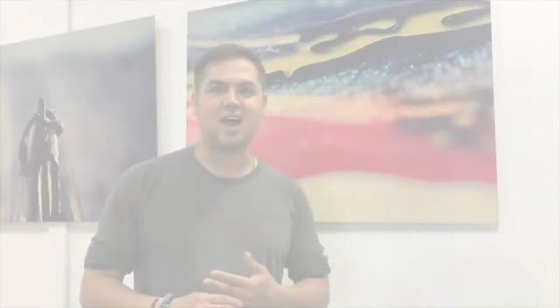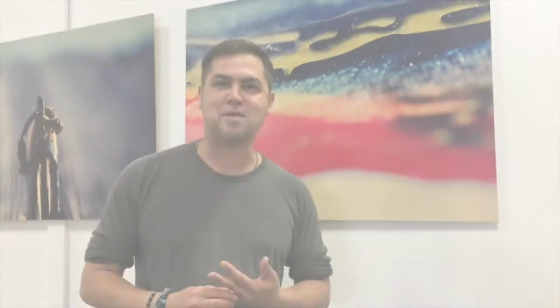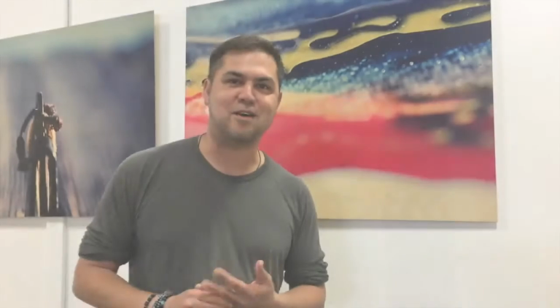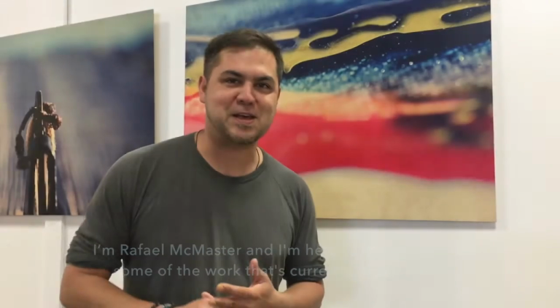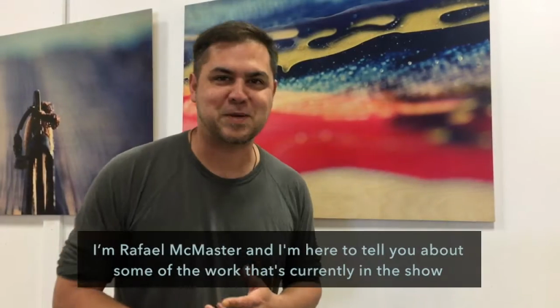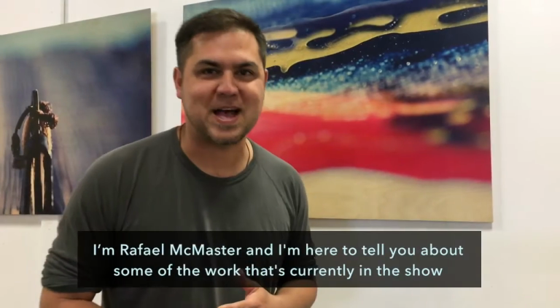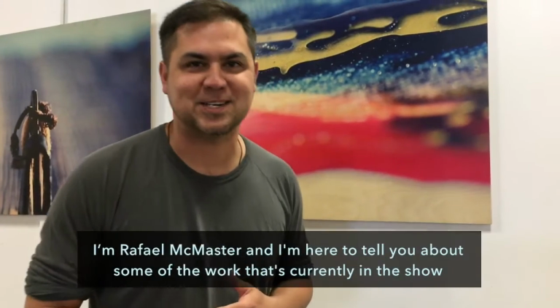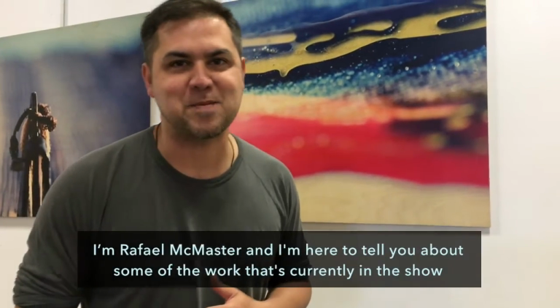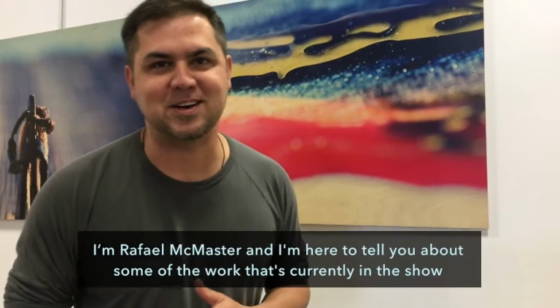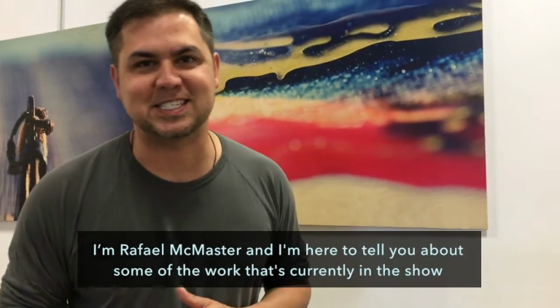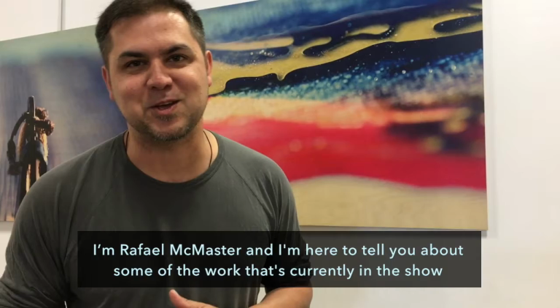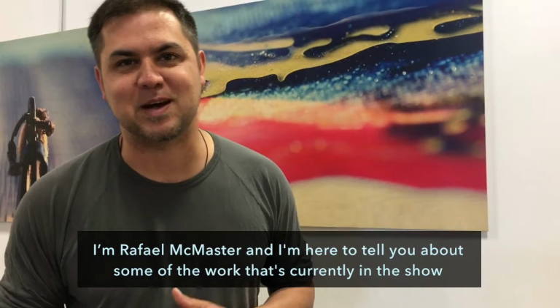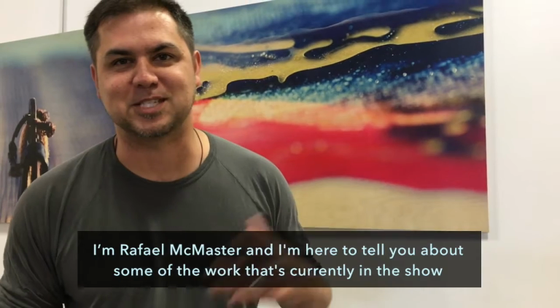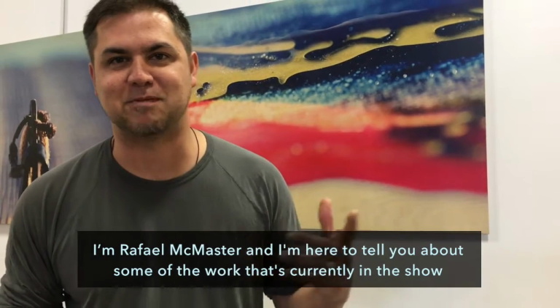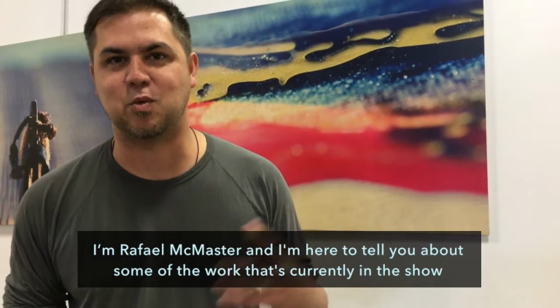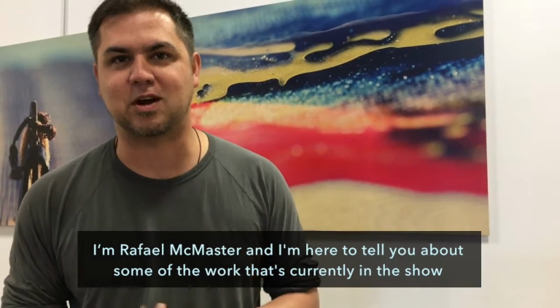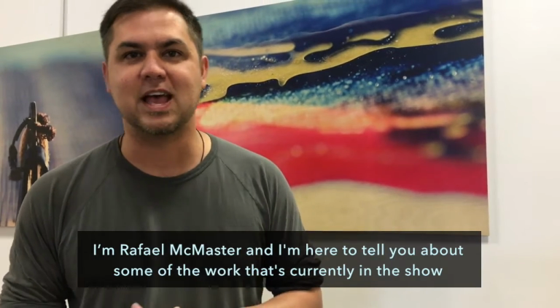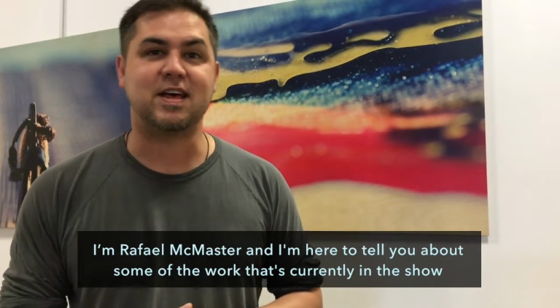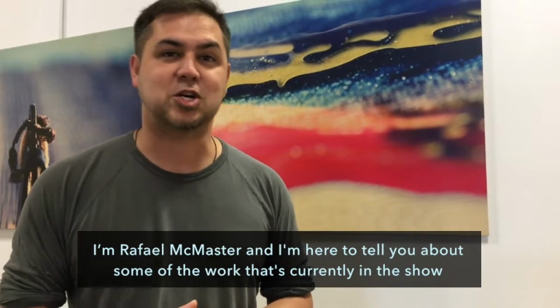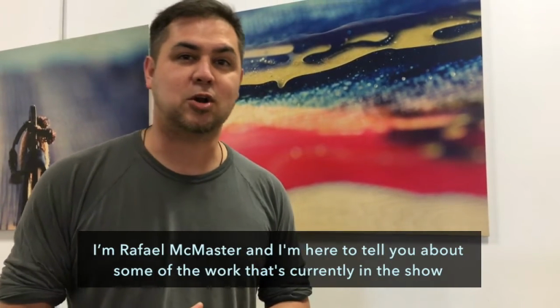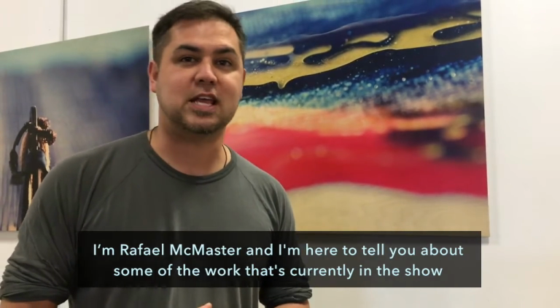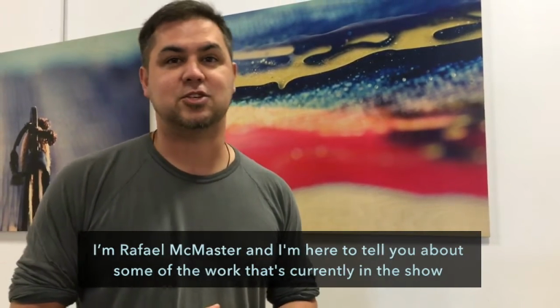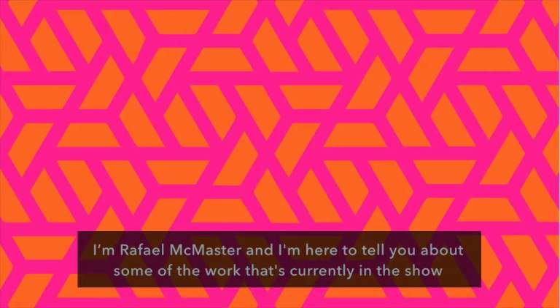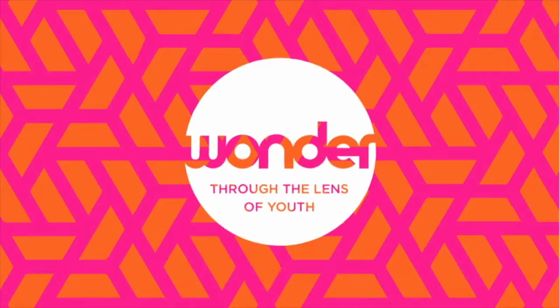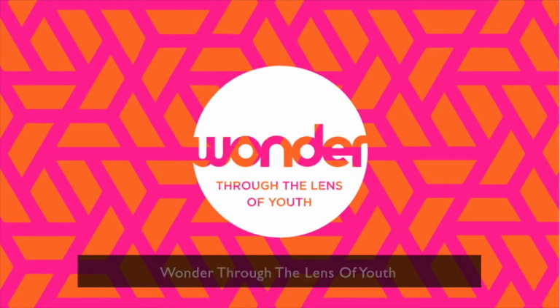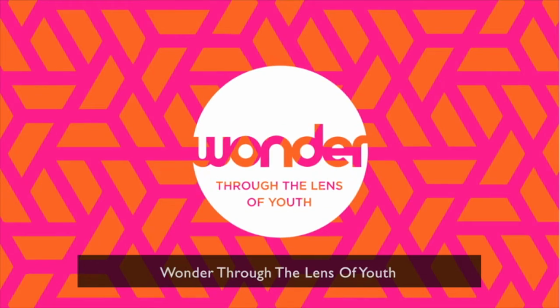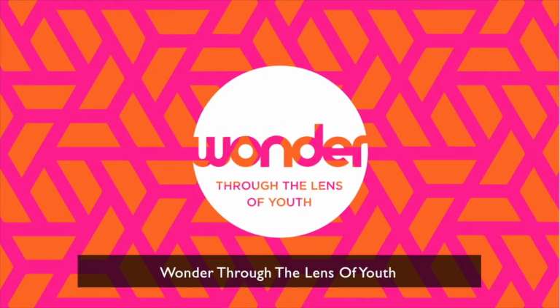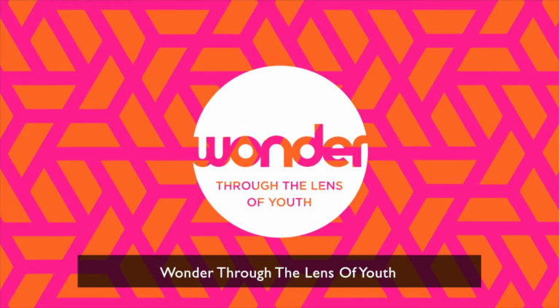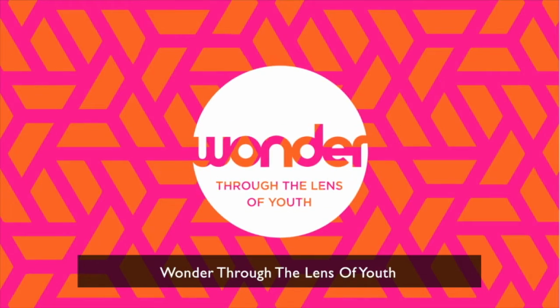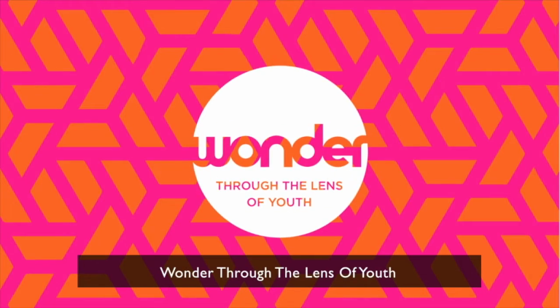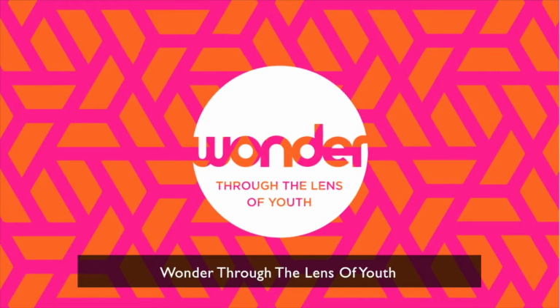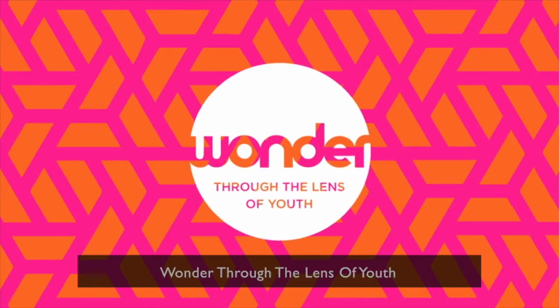I'm Raphael McMaster and I'm here to tell you about some of the work that's currently in the show Wonder Through the Lens of Youth.